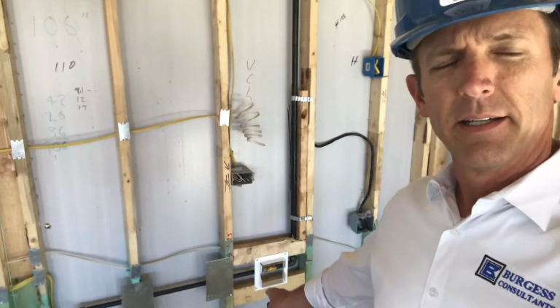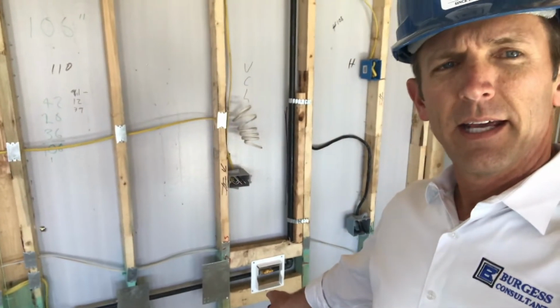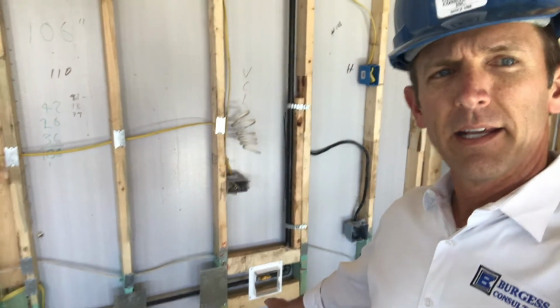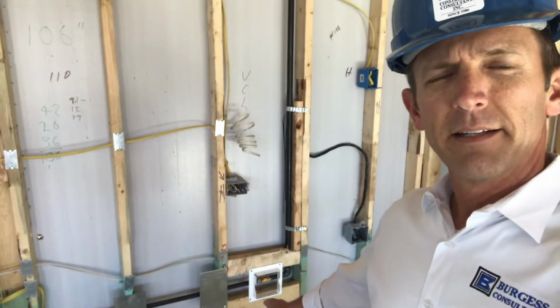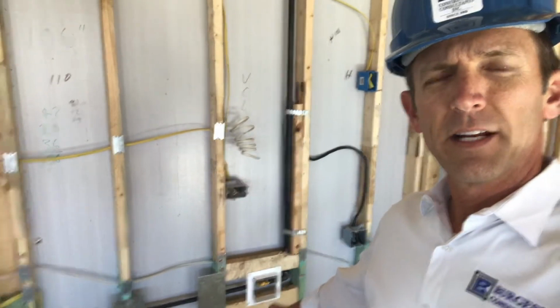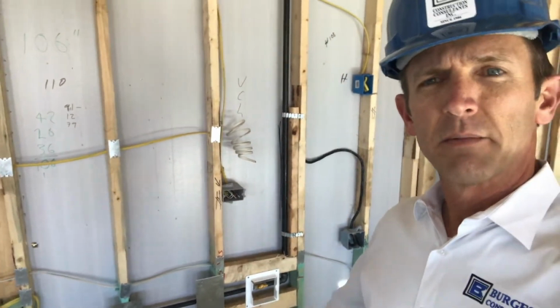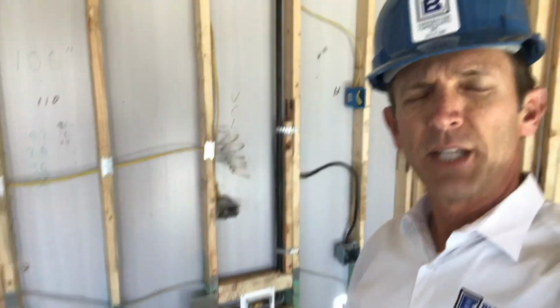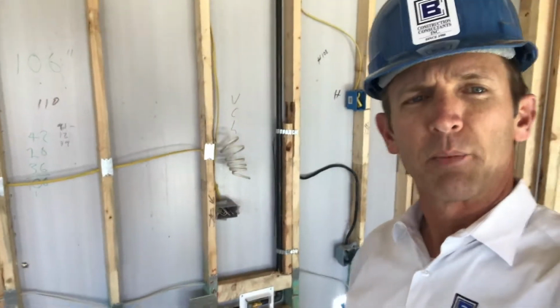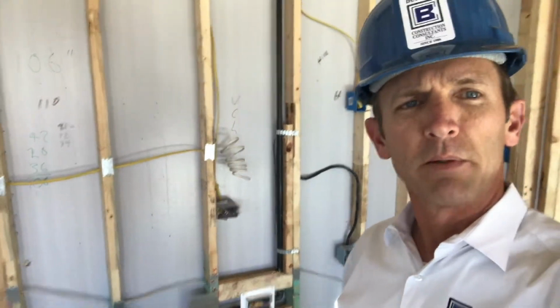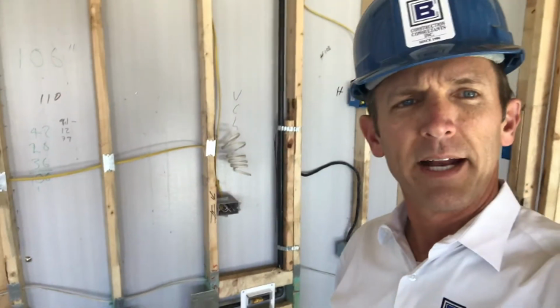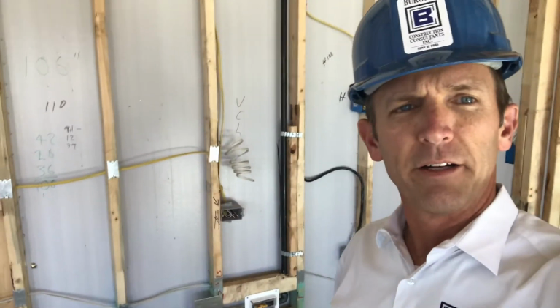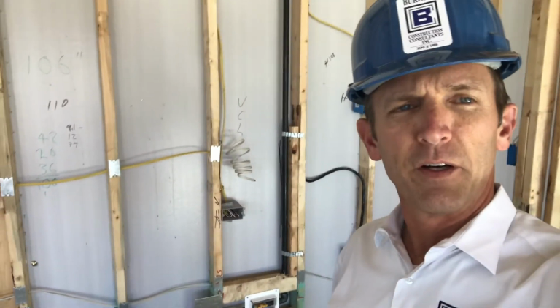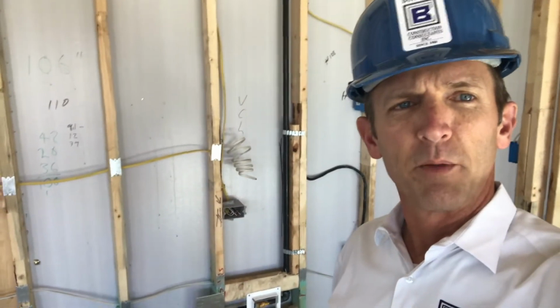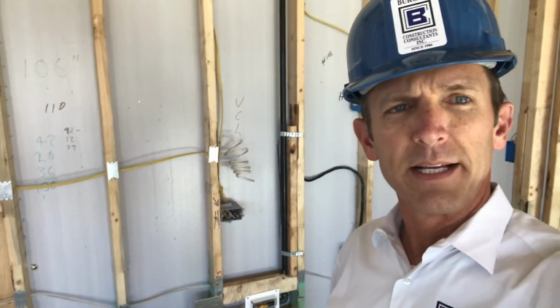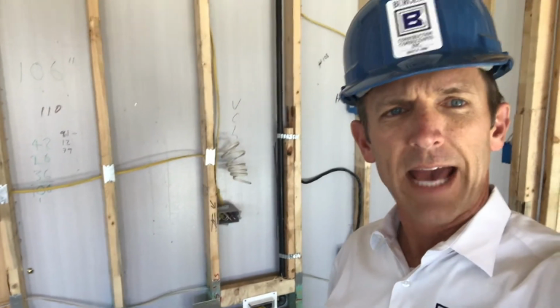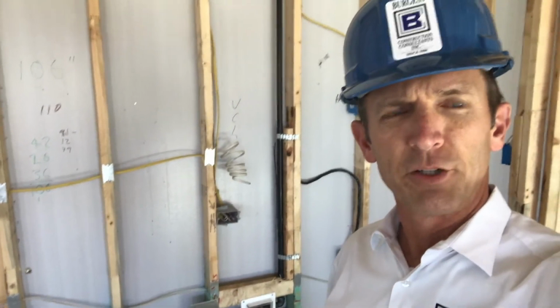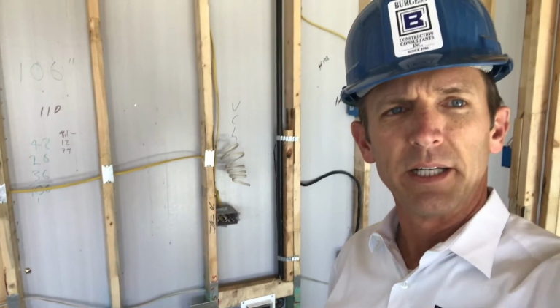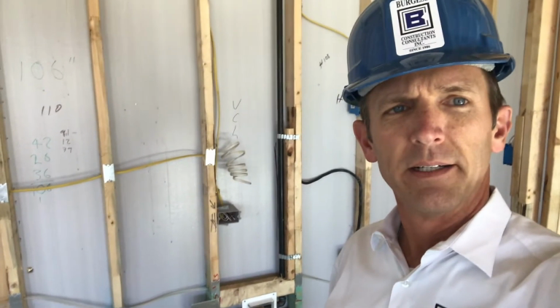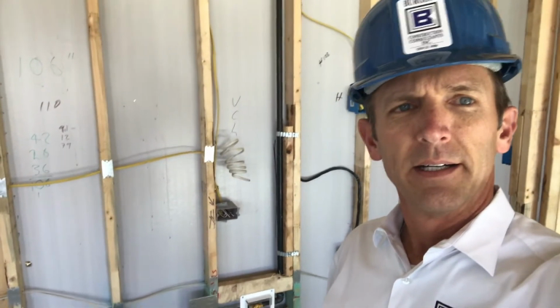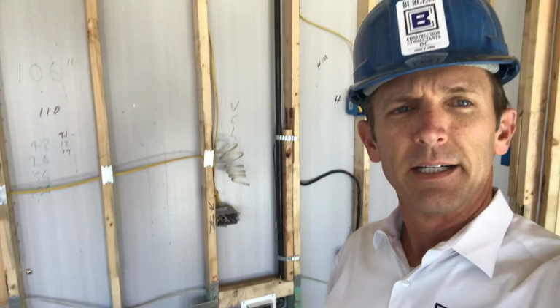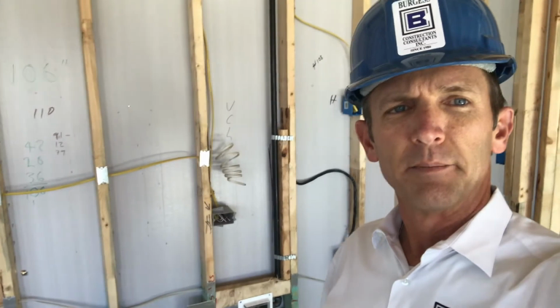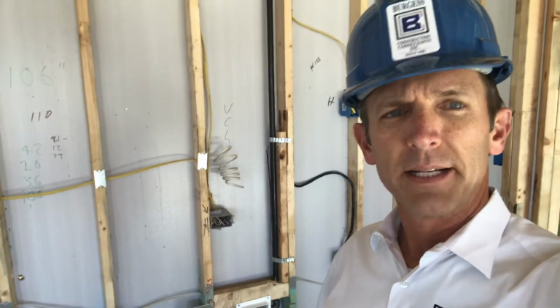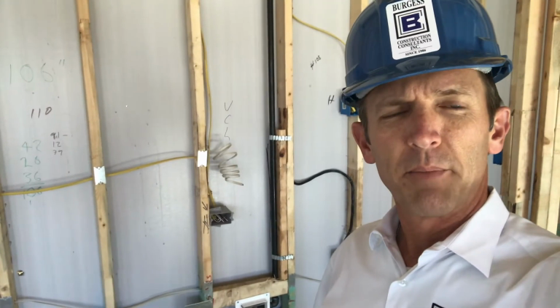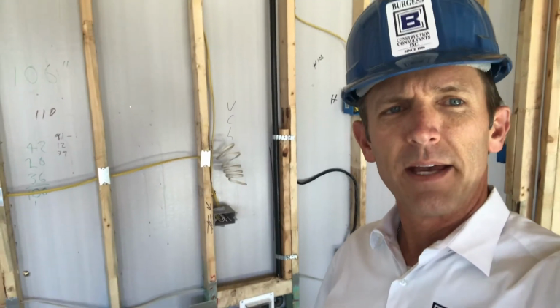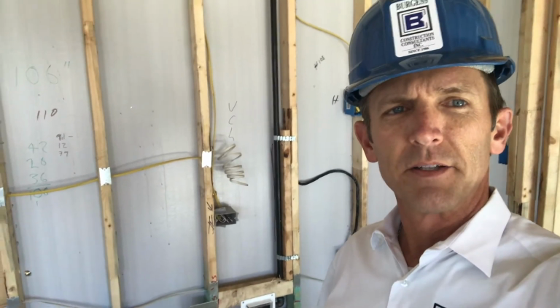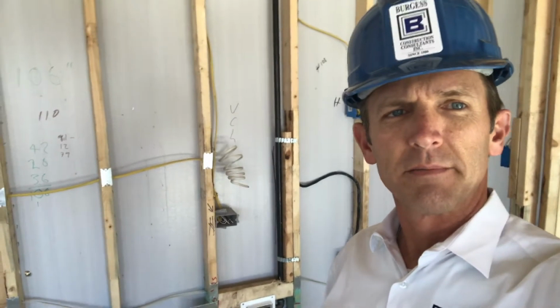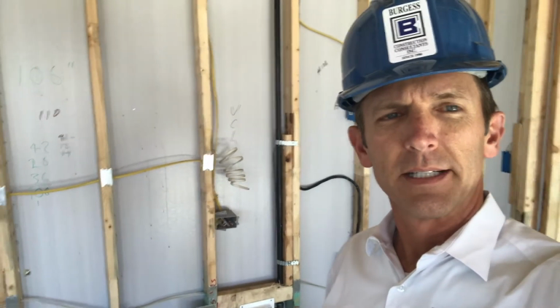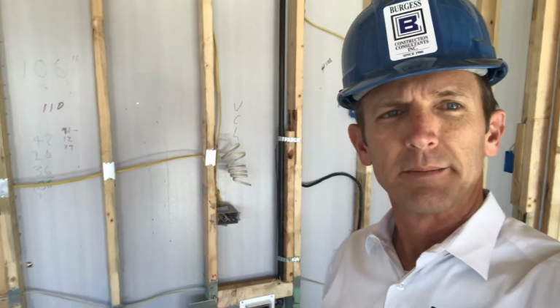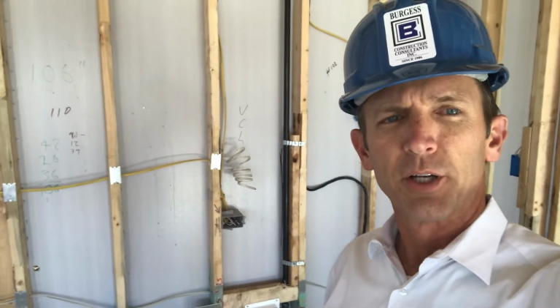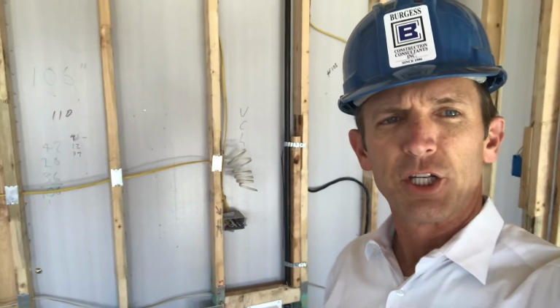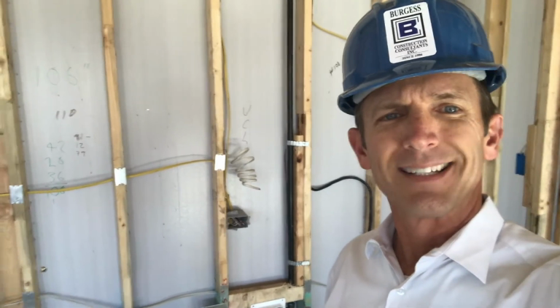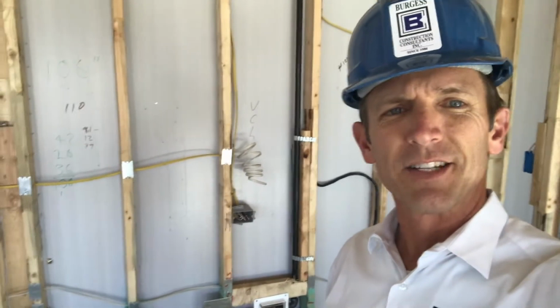And that is potentially problematic, interfering with base cabinetry — pots and pans, cookie sheets, etc.